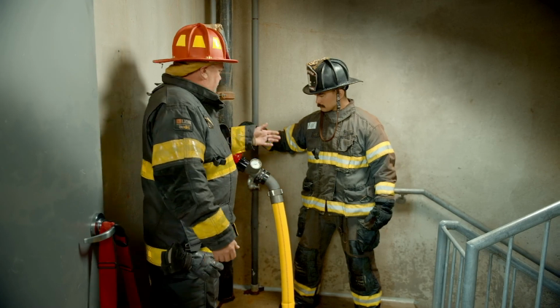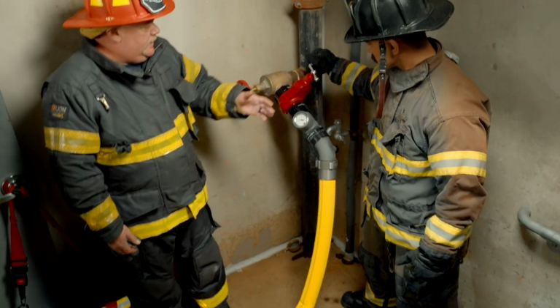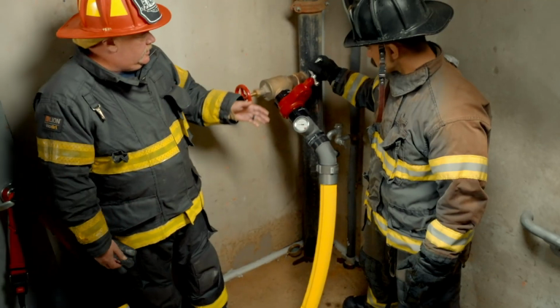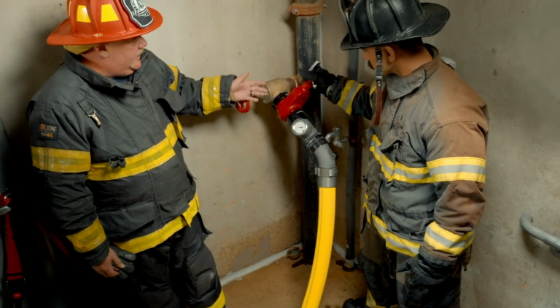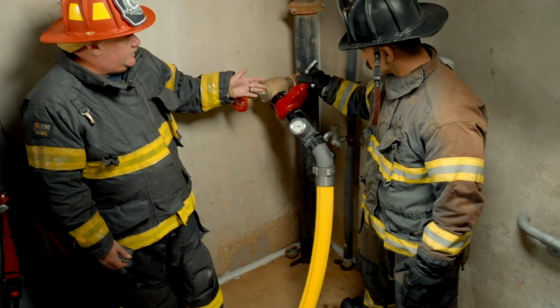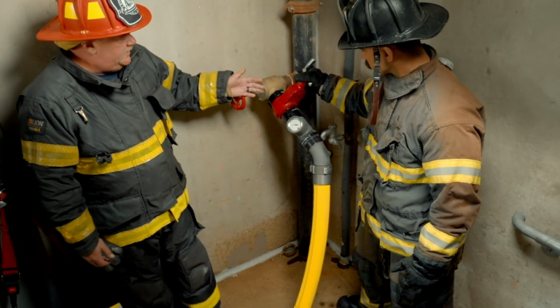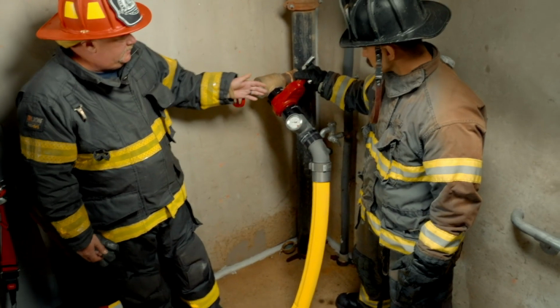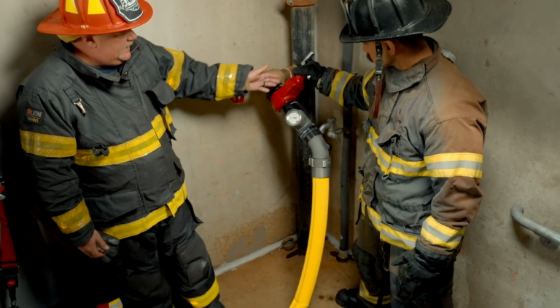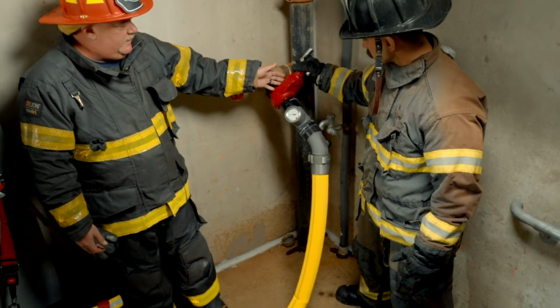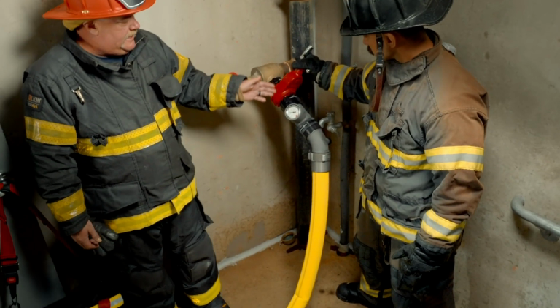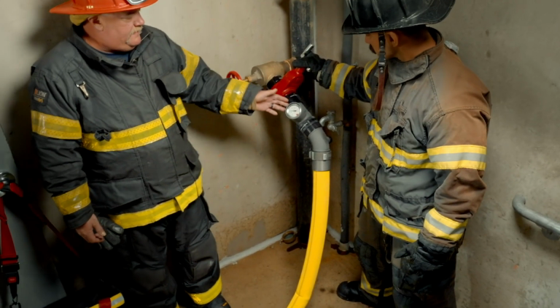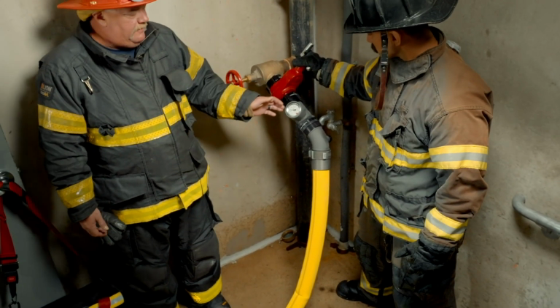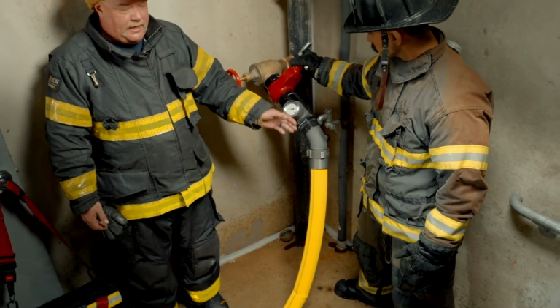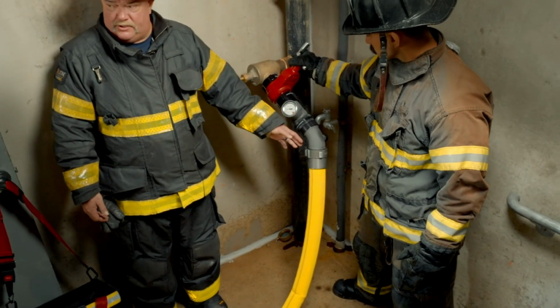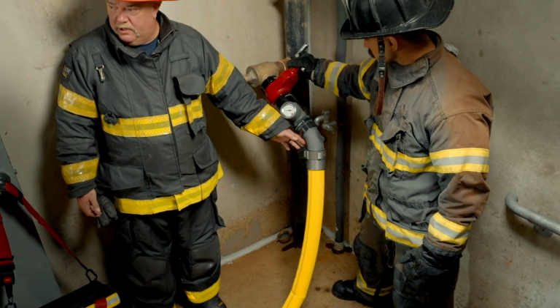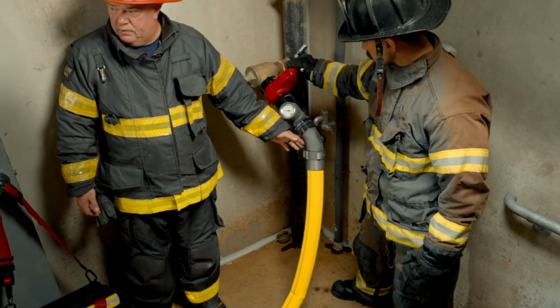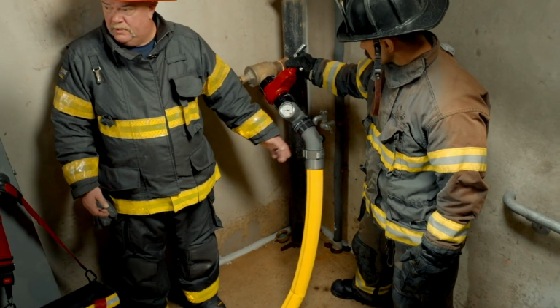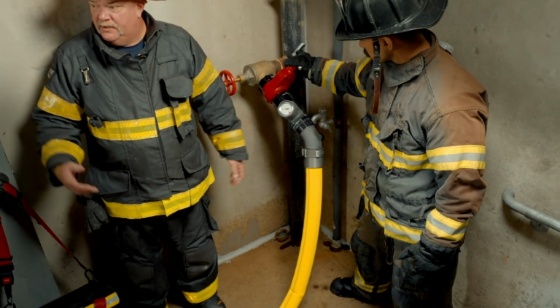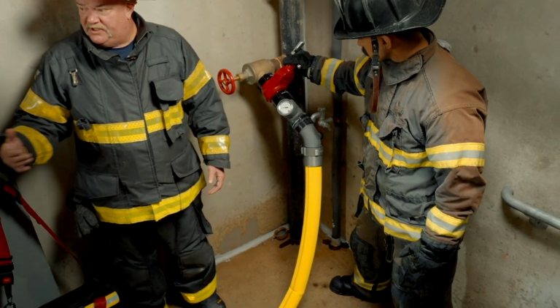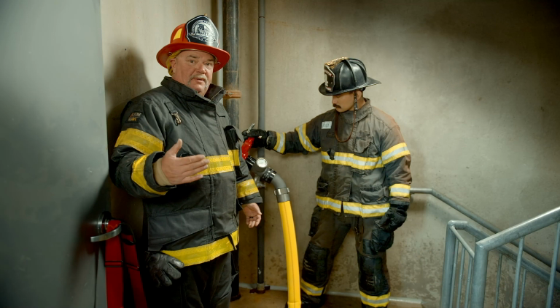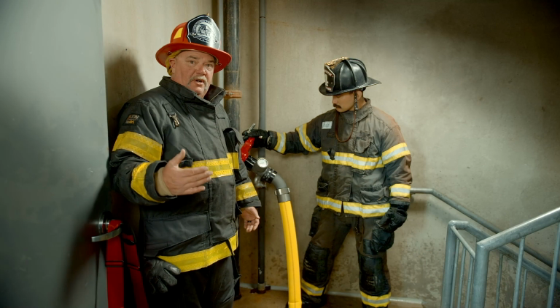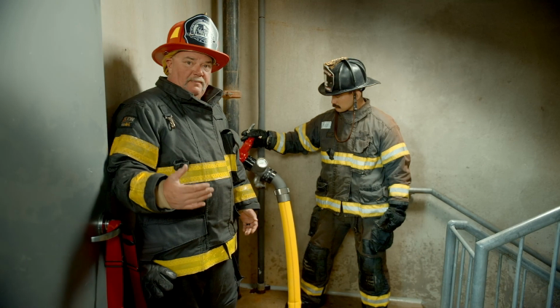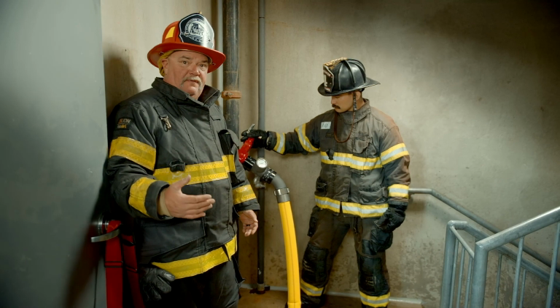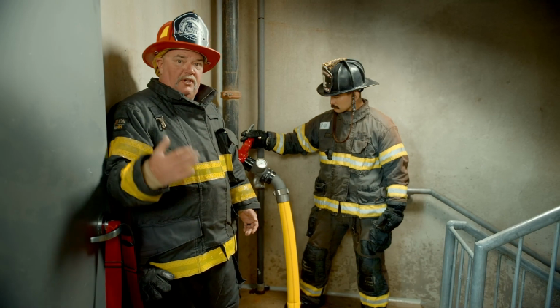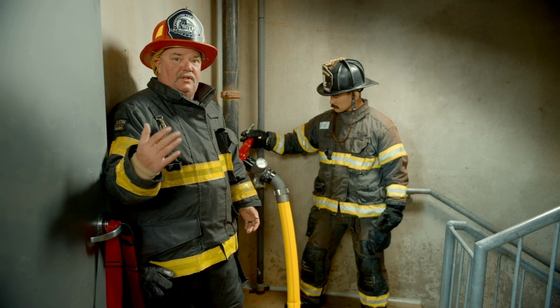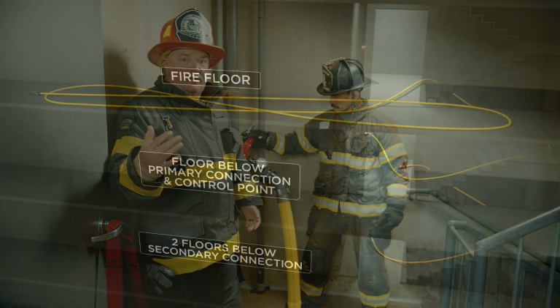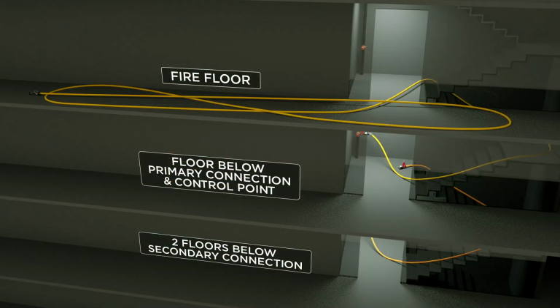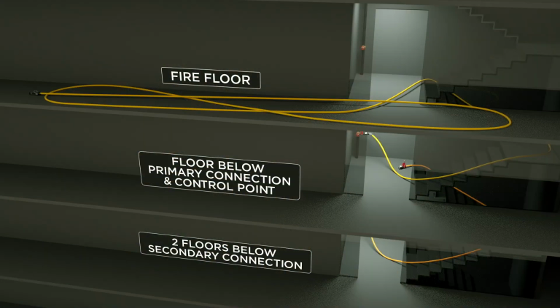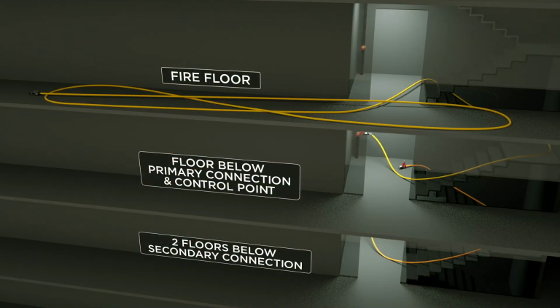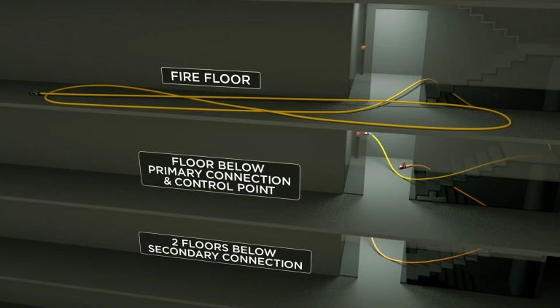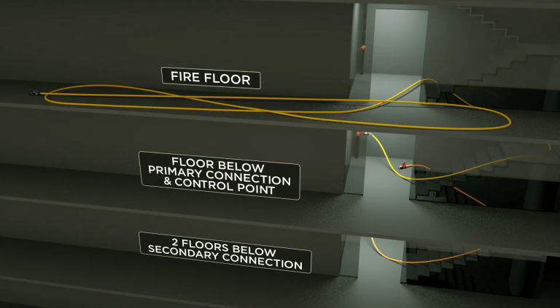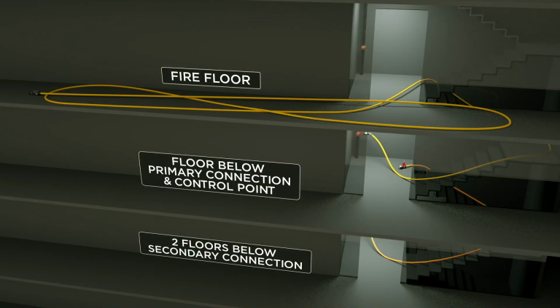Derek already has the system set. We have our gate valve, our gauge, and our elbow. The system has already been flushed, and the first line is working upstairs.